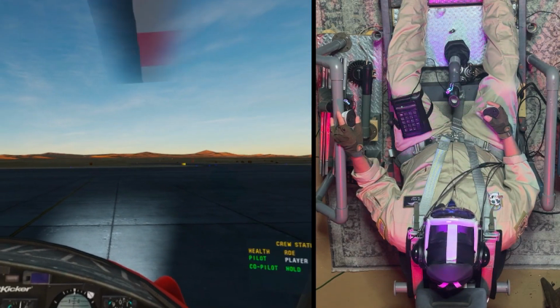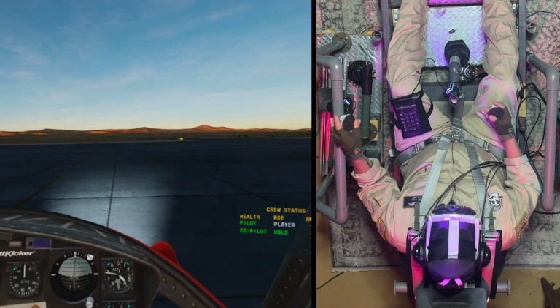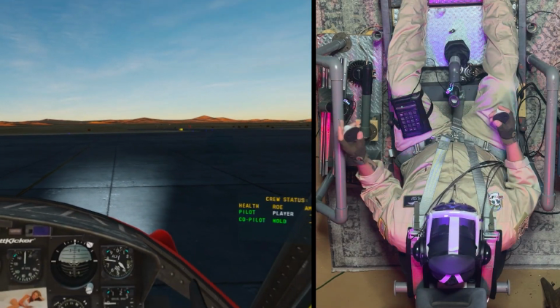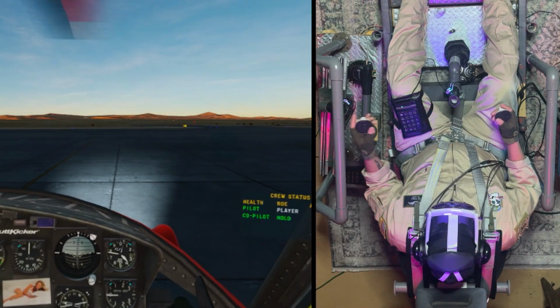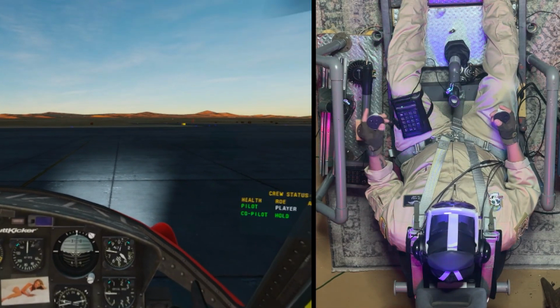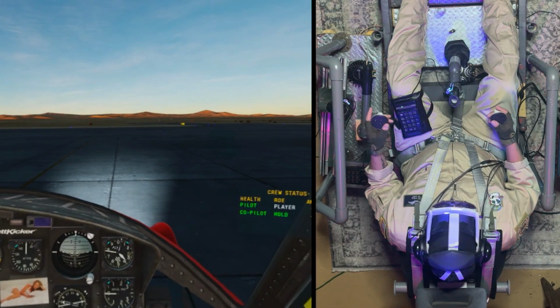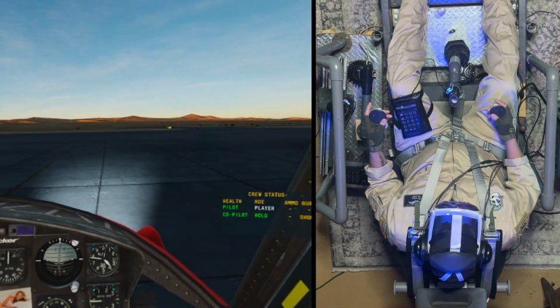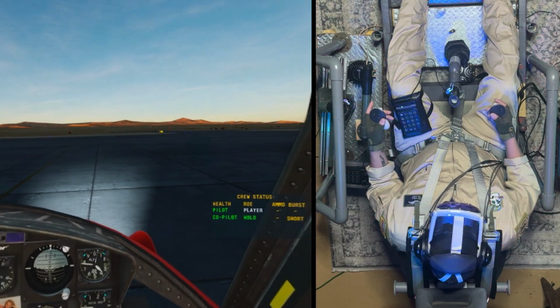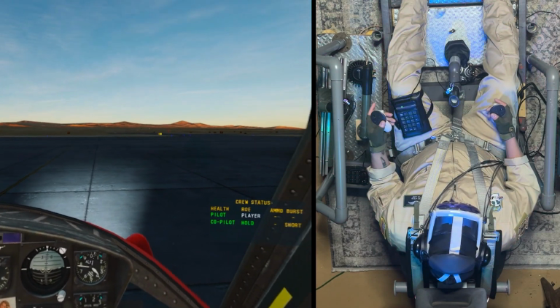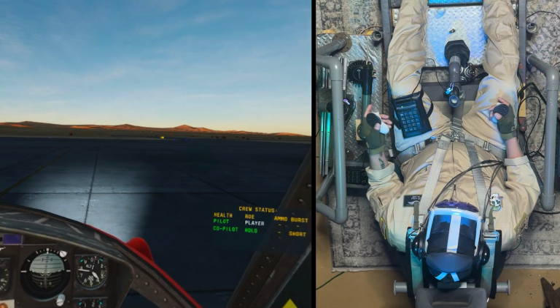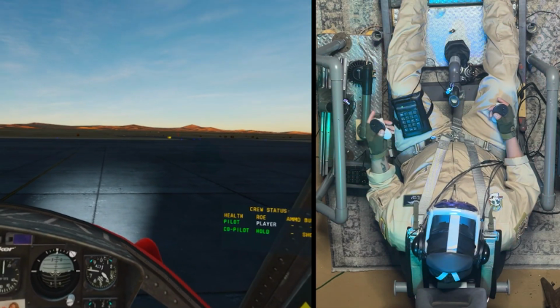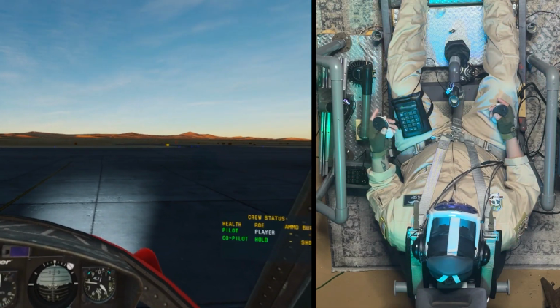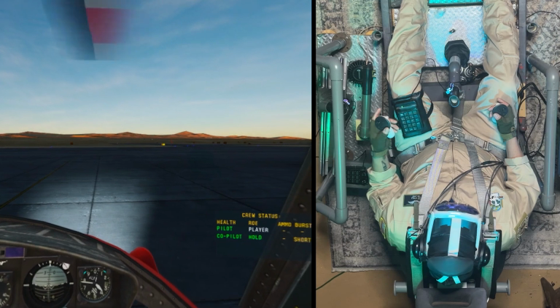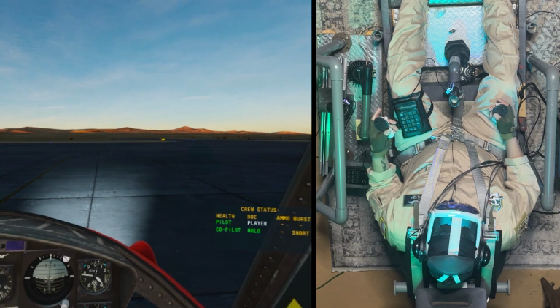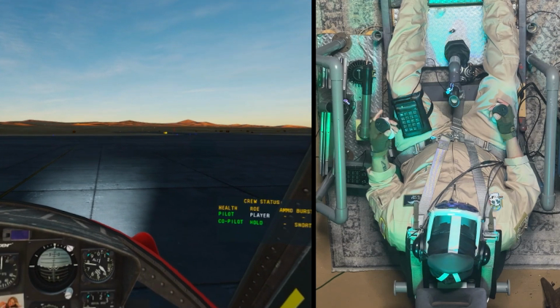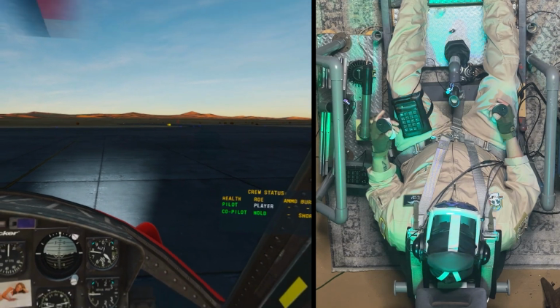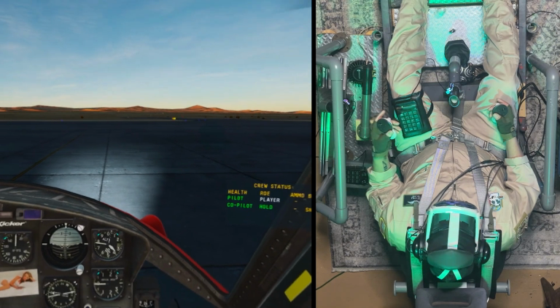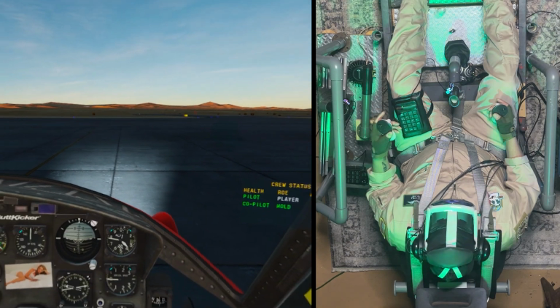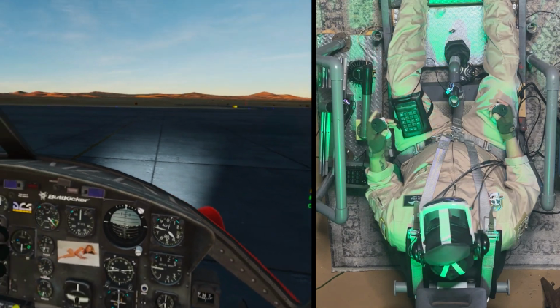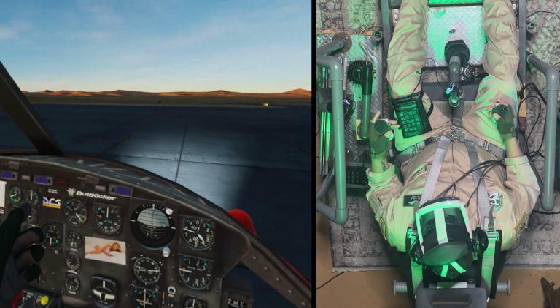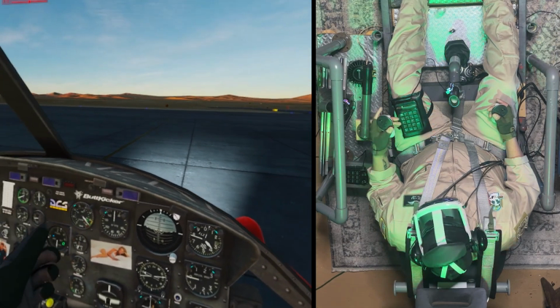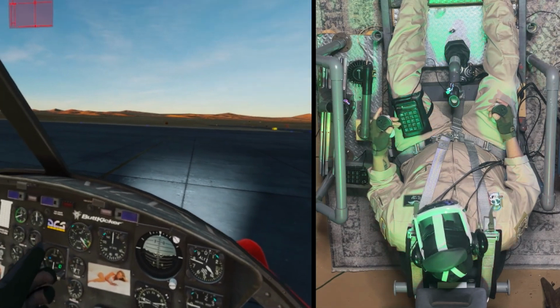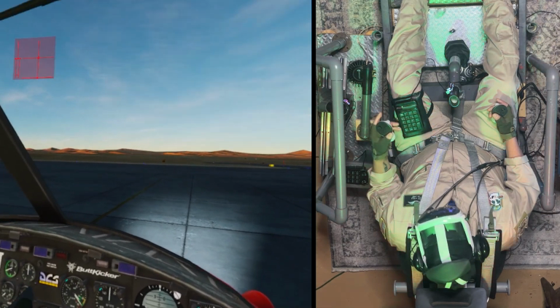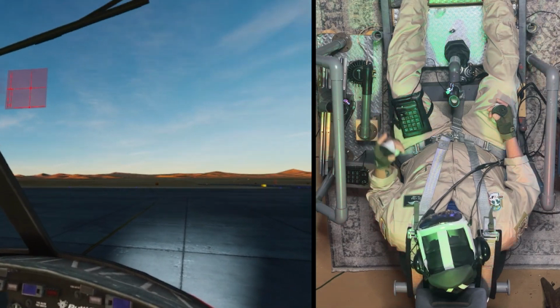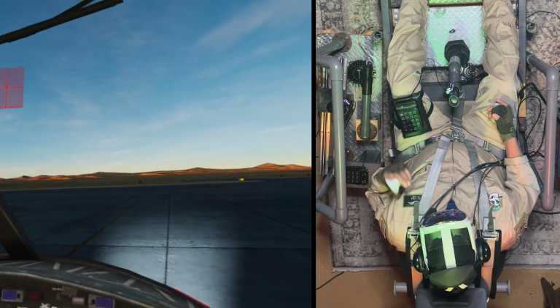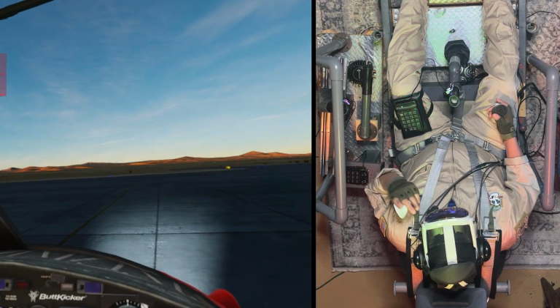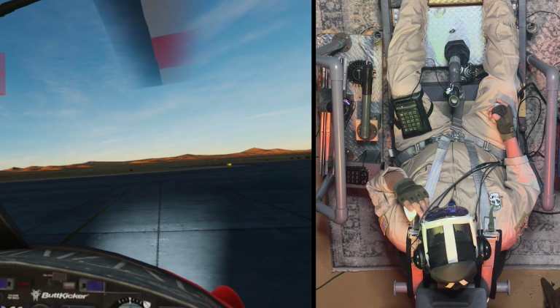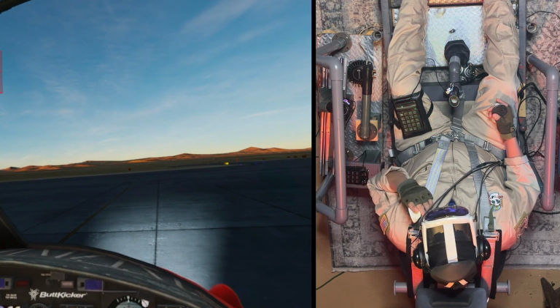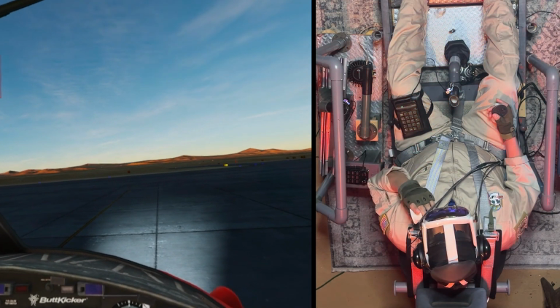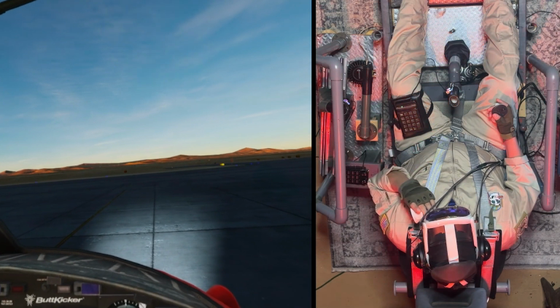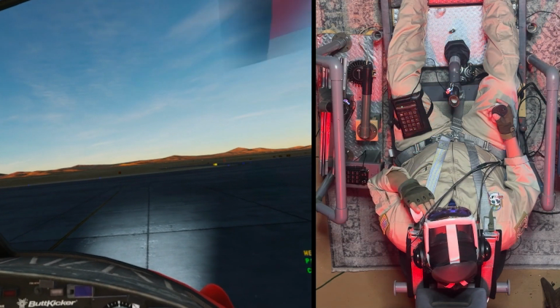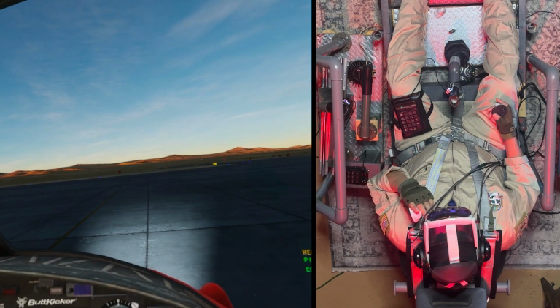Now, it's a little bit different in every aircraft. So I'm in the Huey — I'm going to show you how to do it in the Huey.